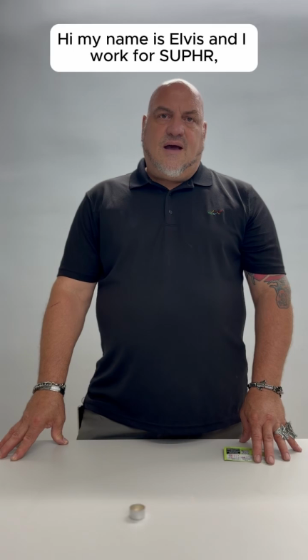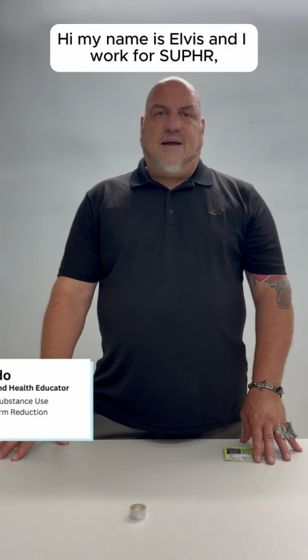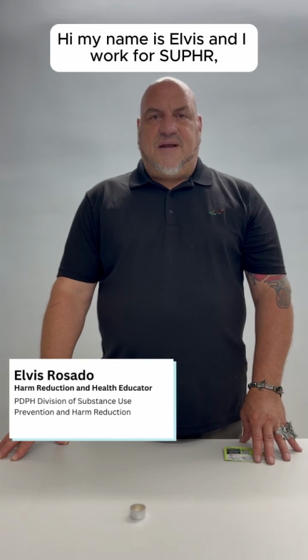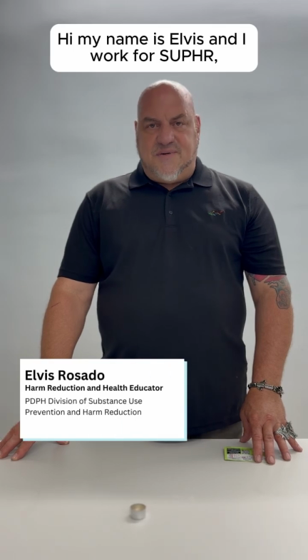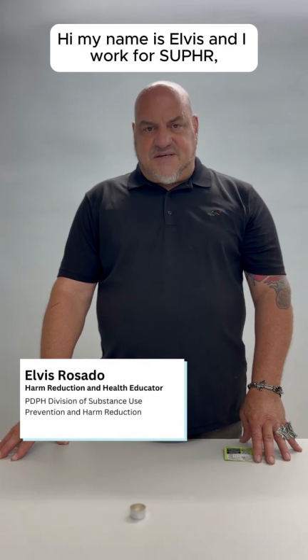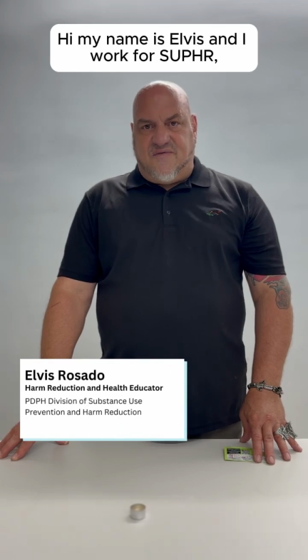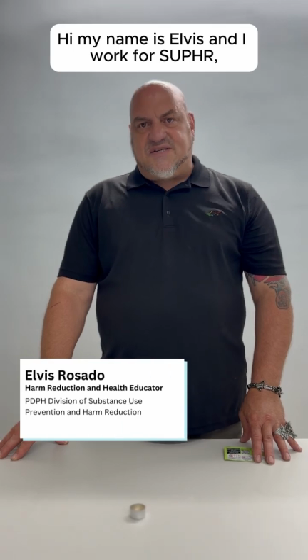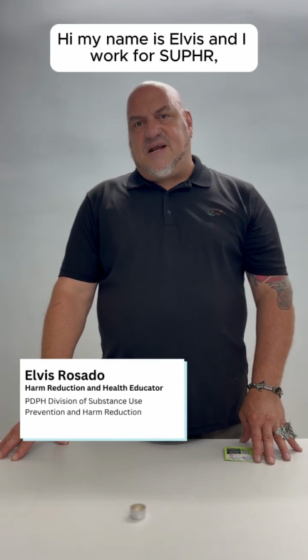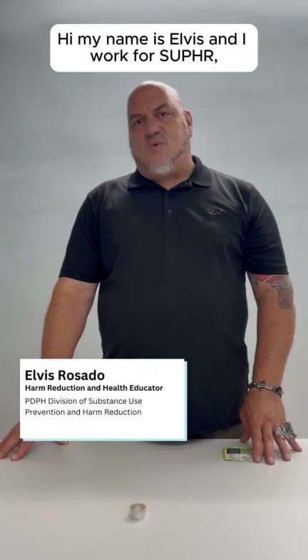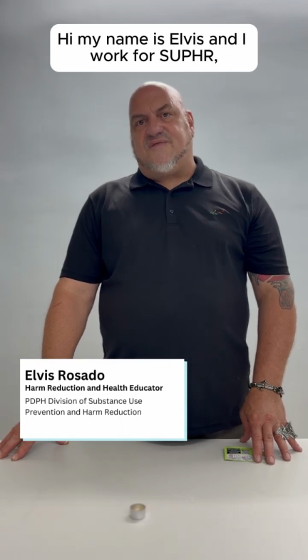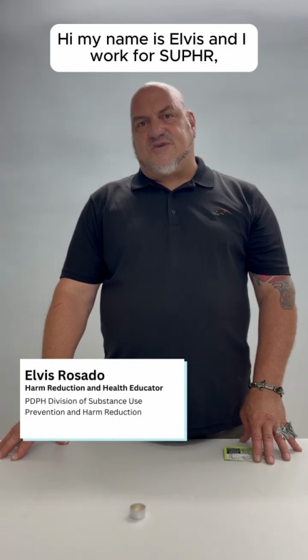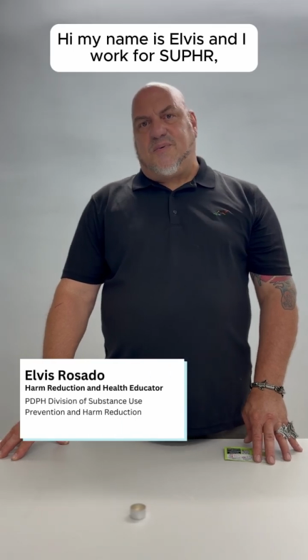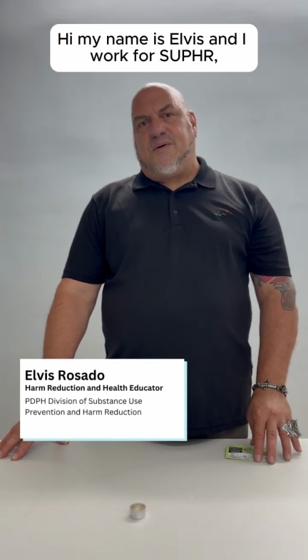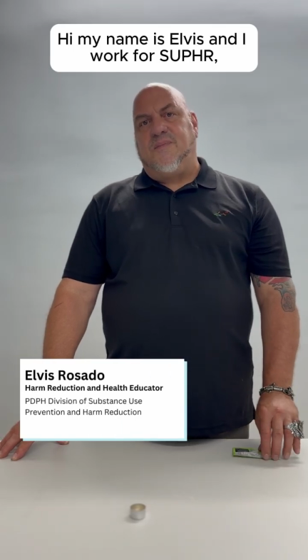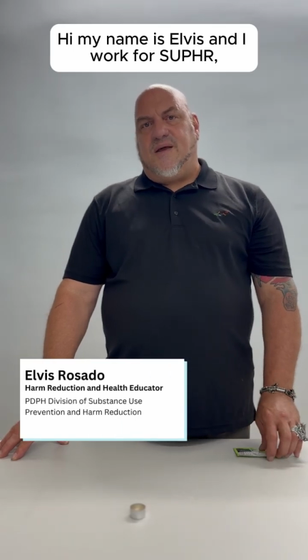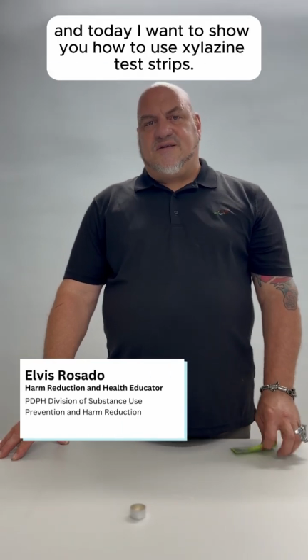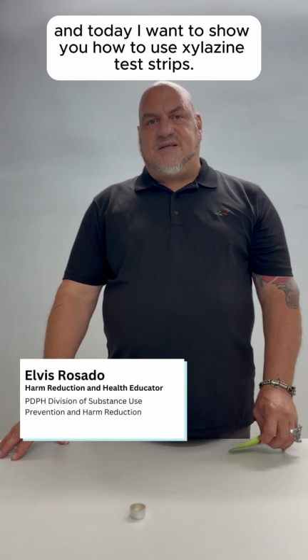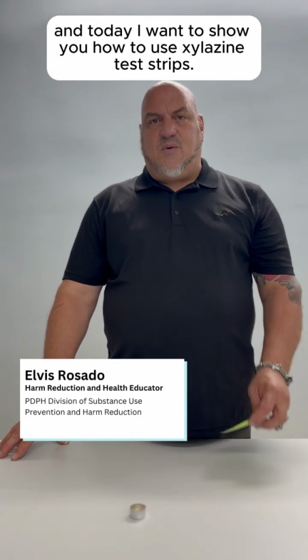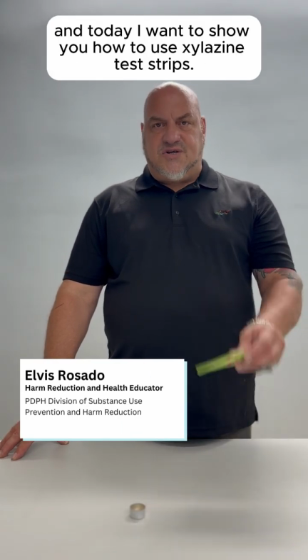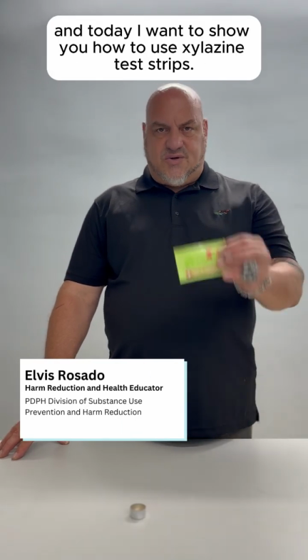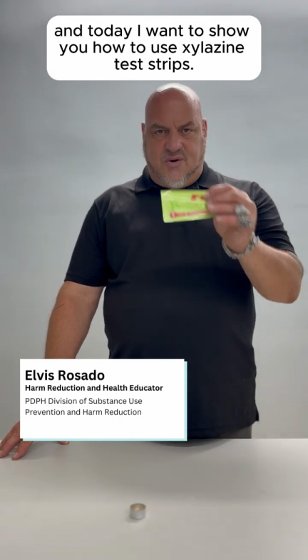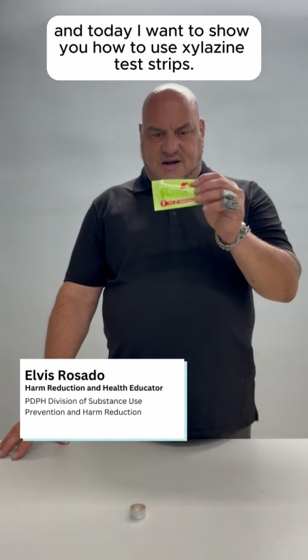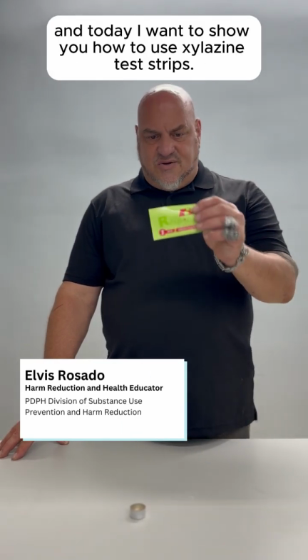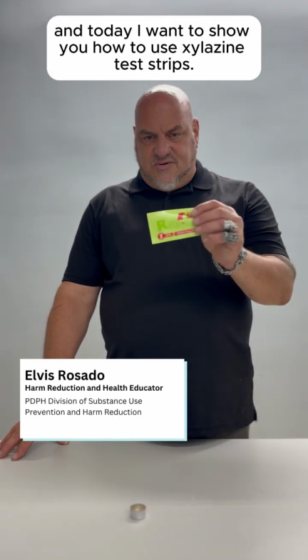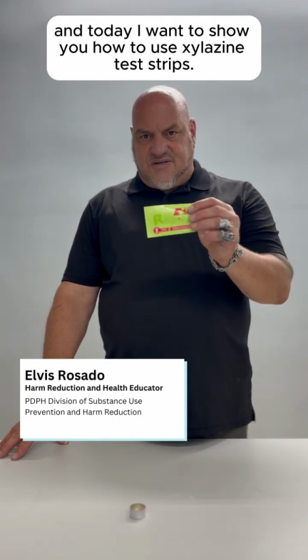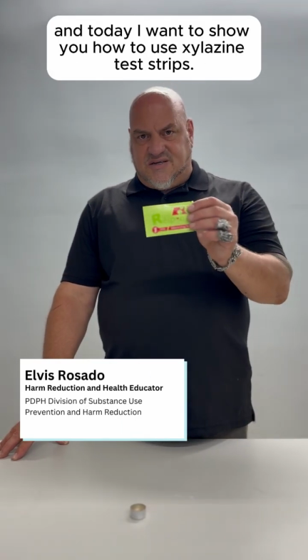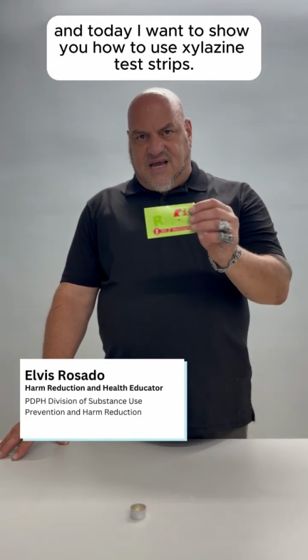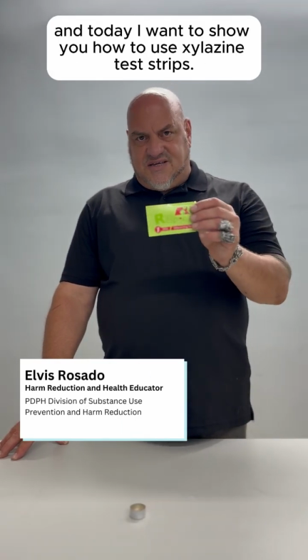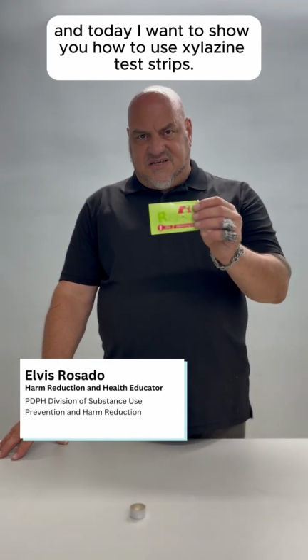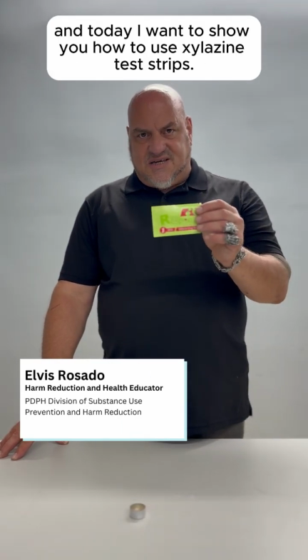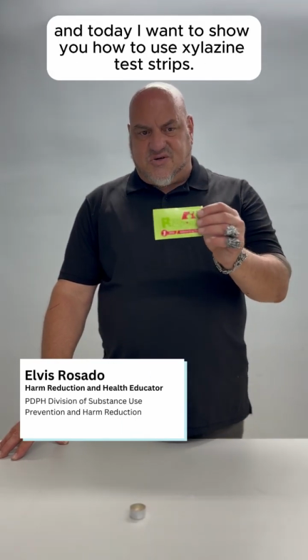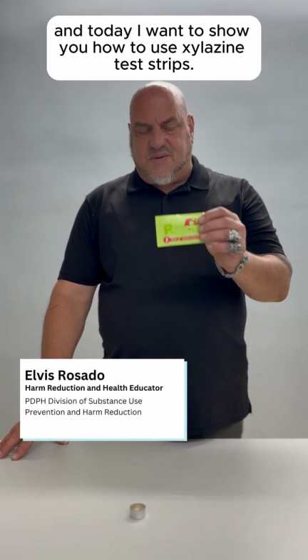Hi, my name is Elvis, and I work for Super, and today I want to show you how to use silozyme test strips.